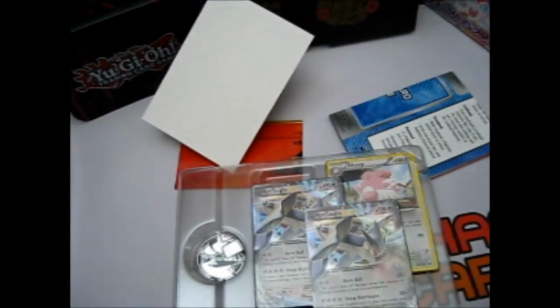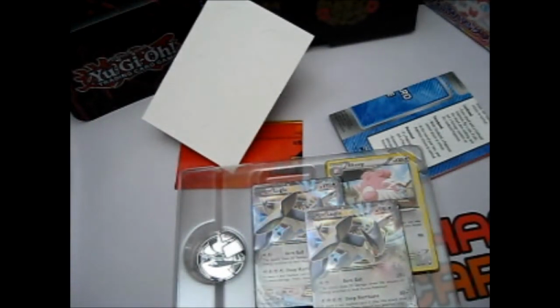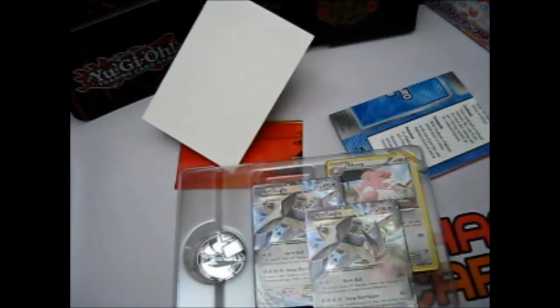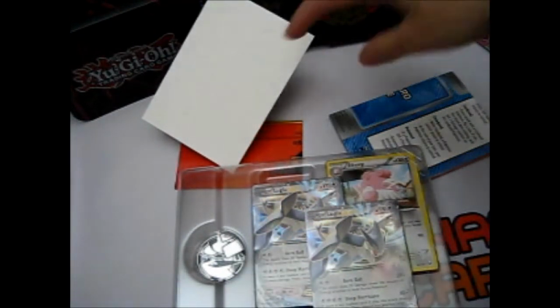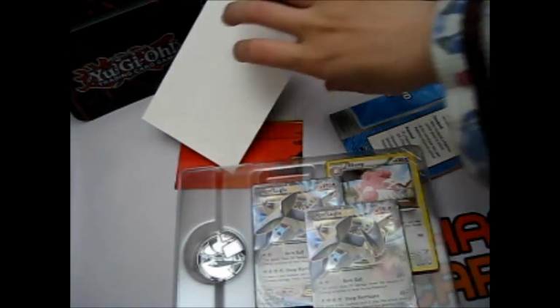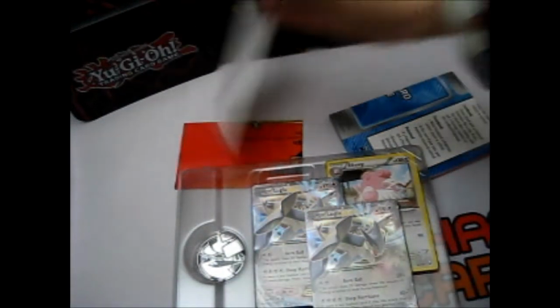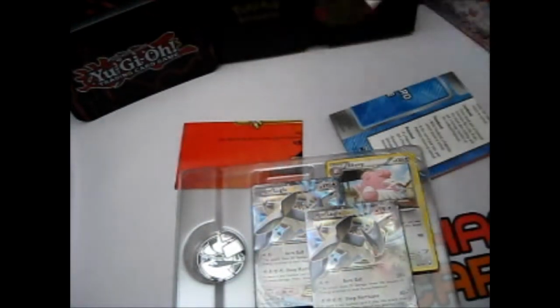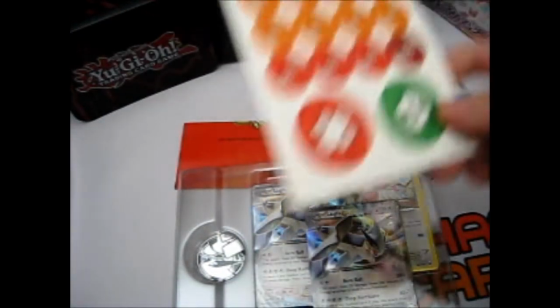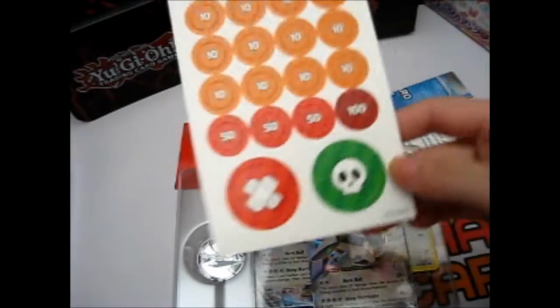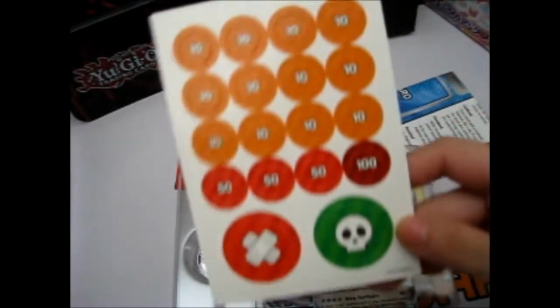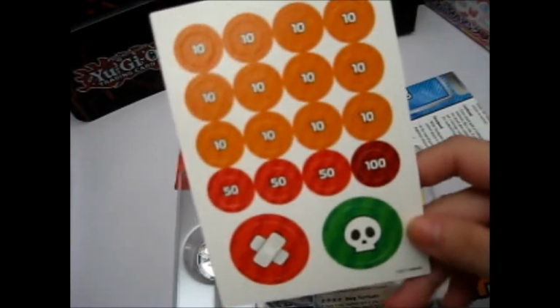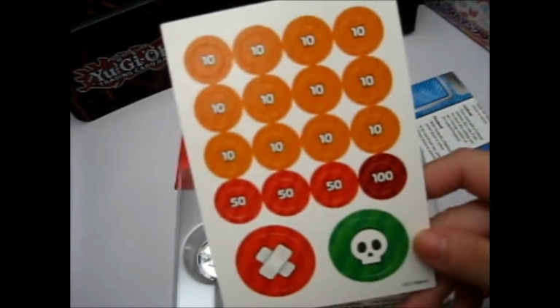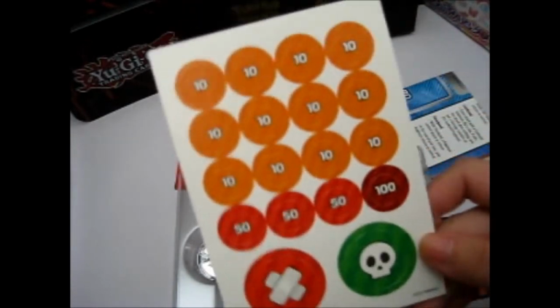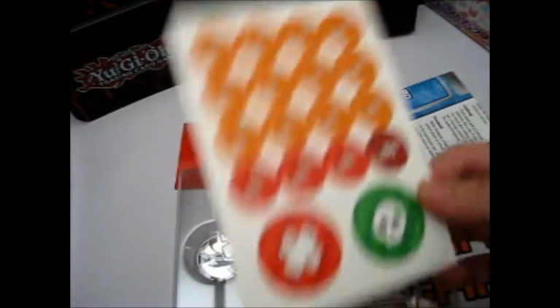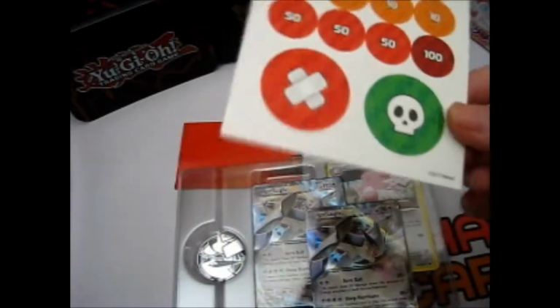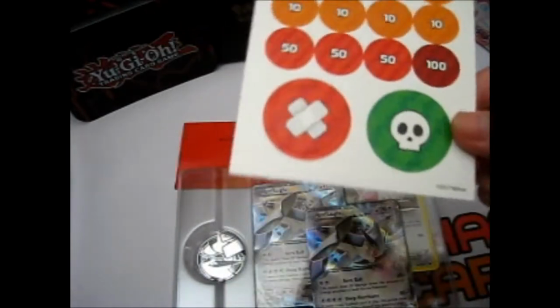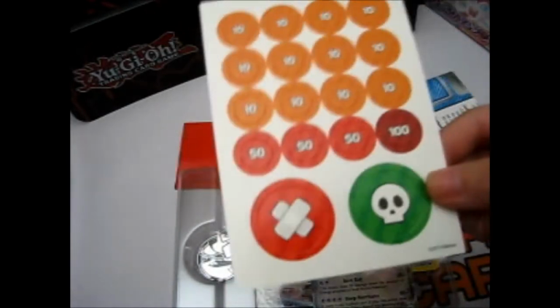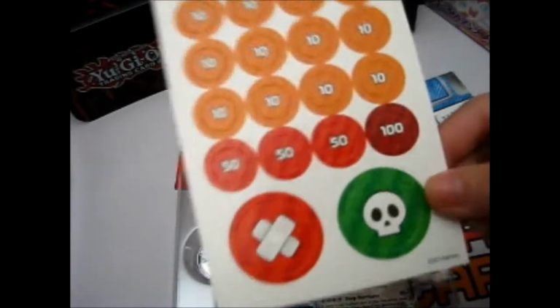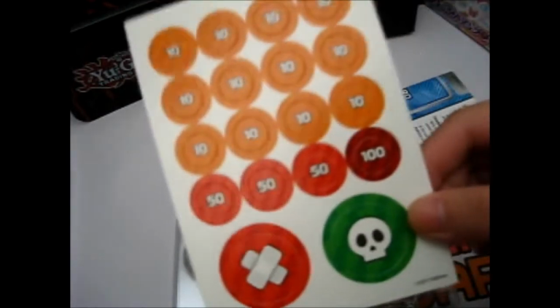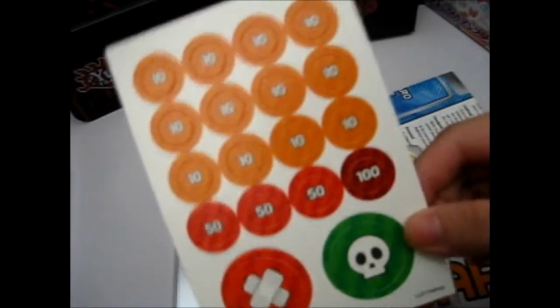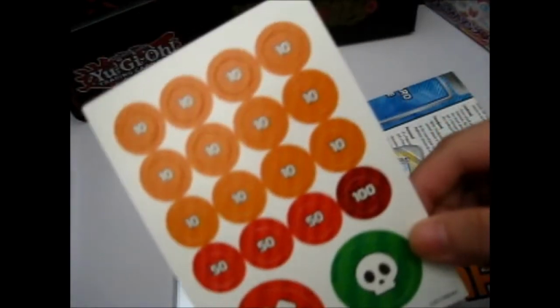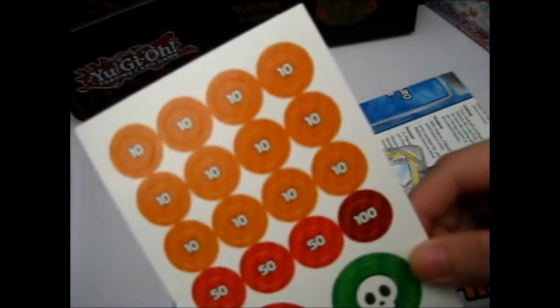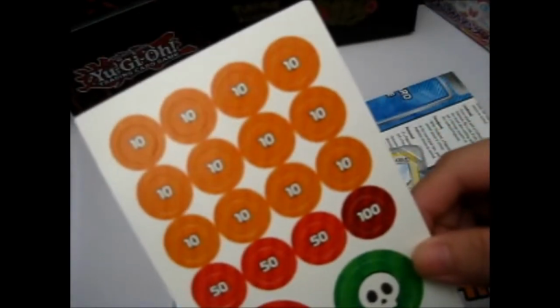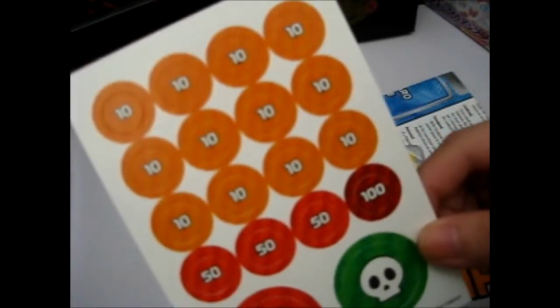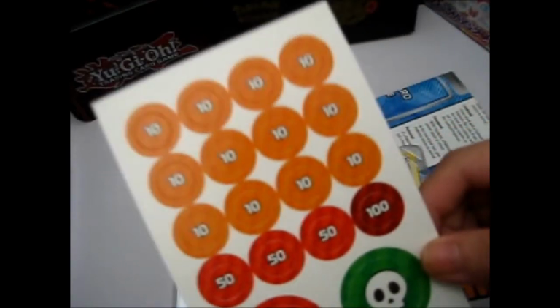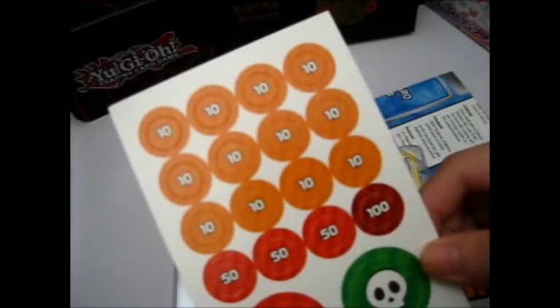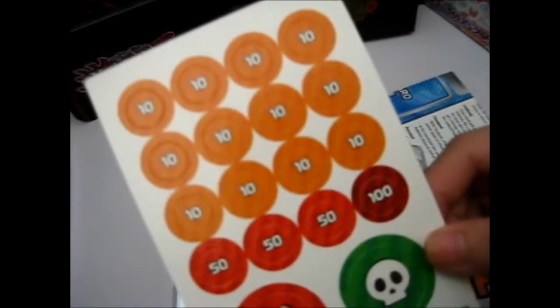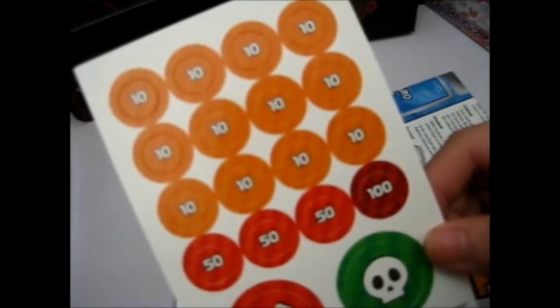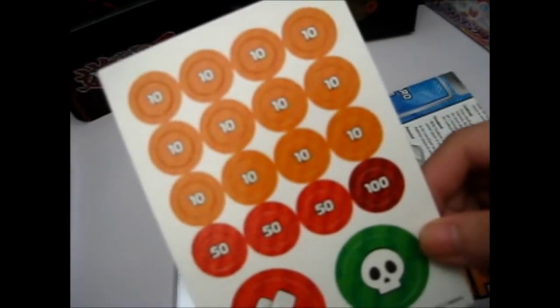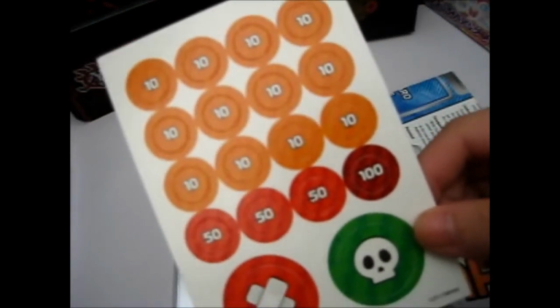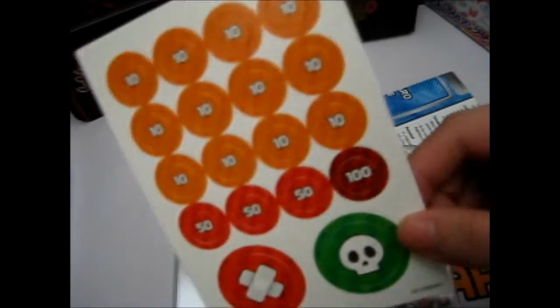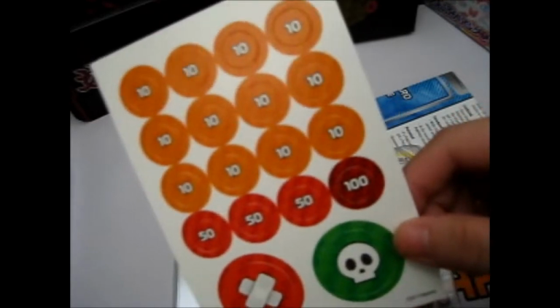So here are the damage counters, which include the burn and the poison markers, and then there's the 10, 50, and 100 damage counters.